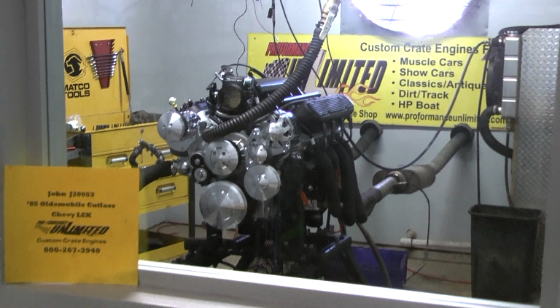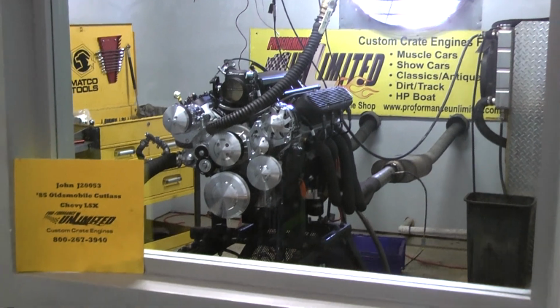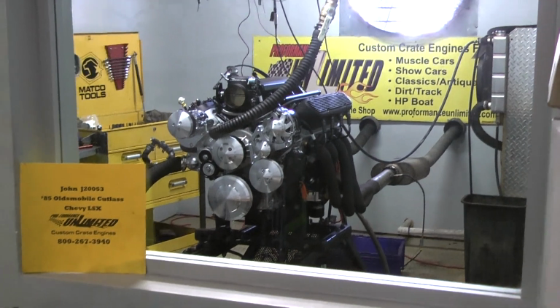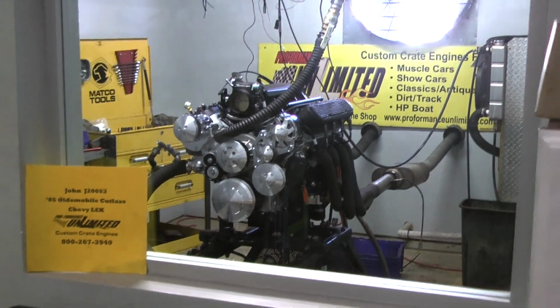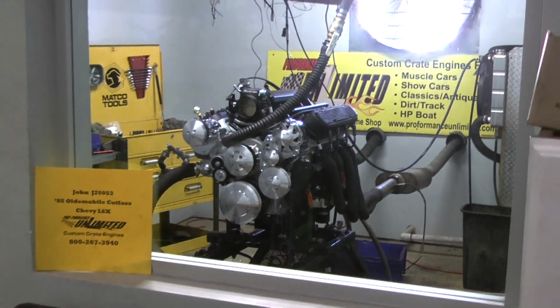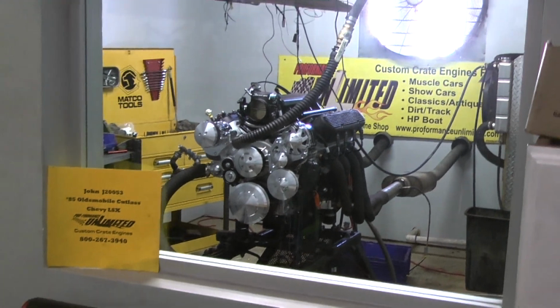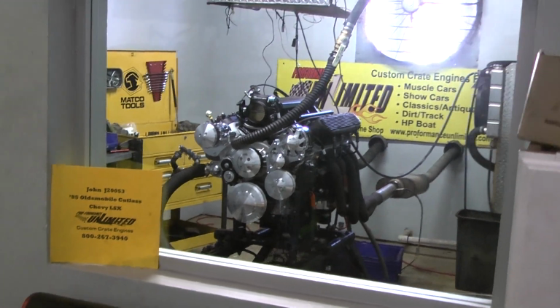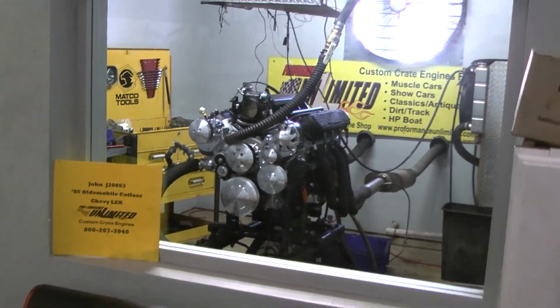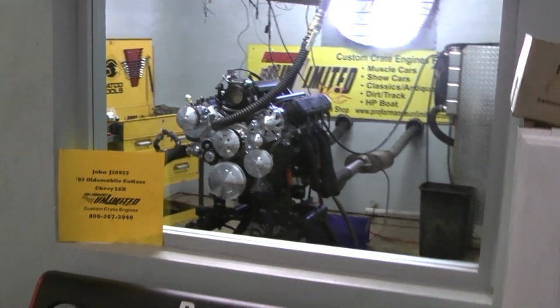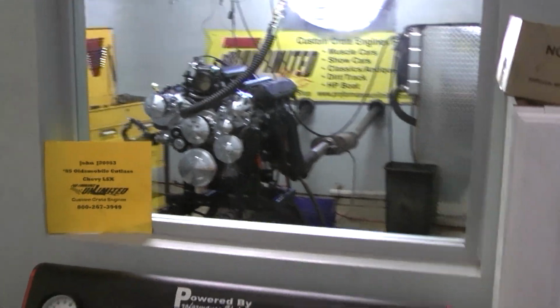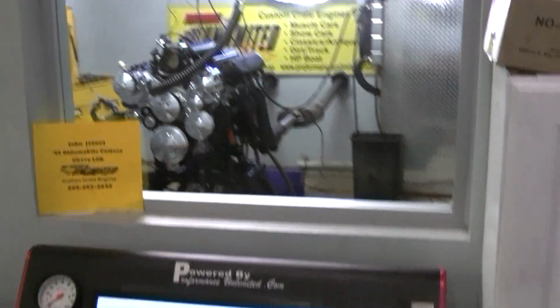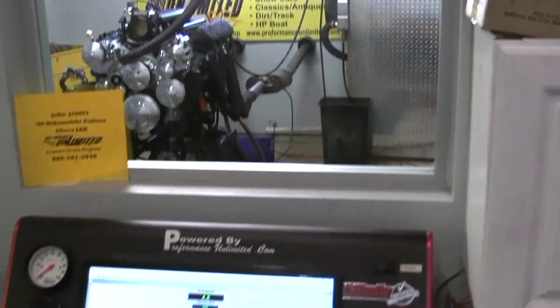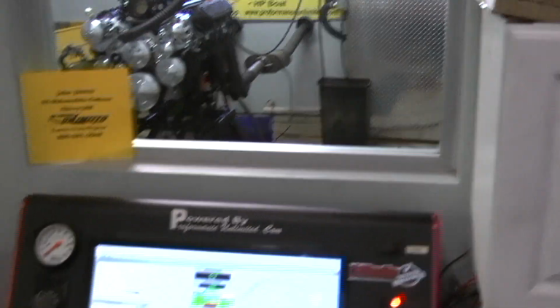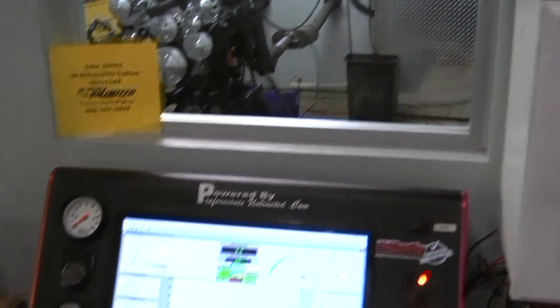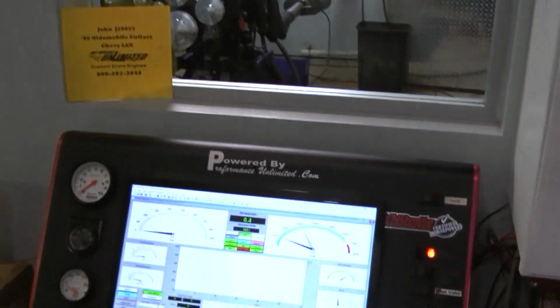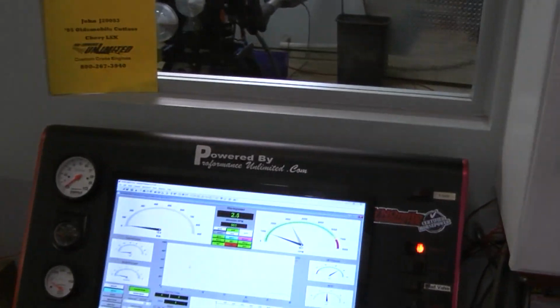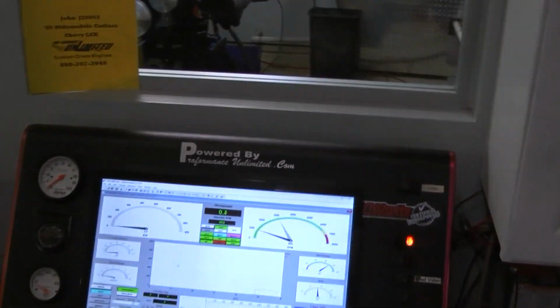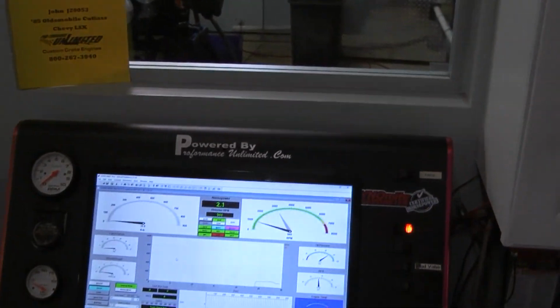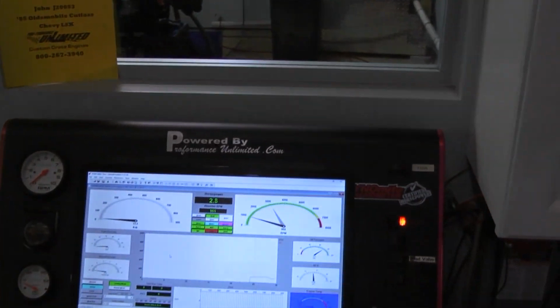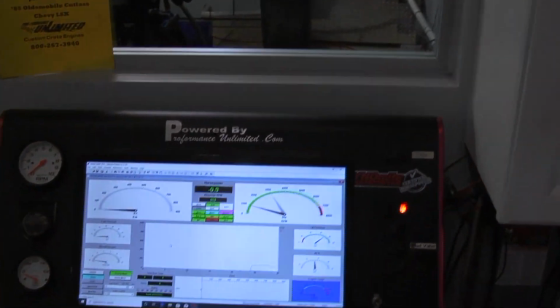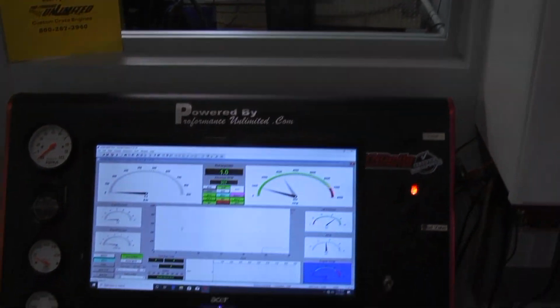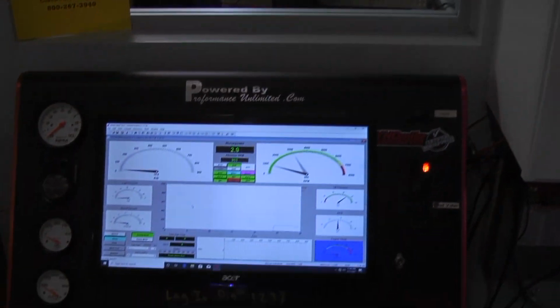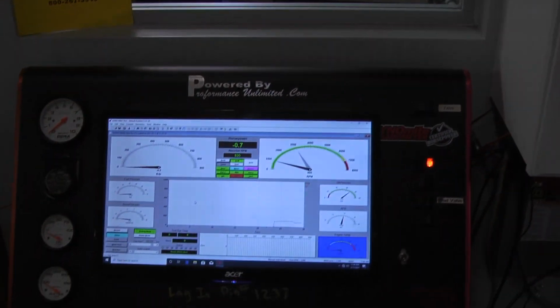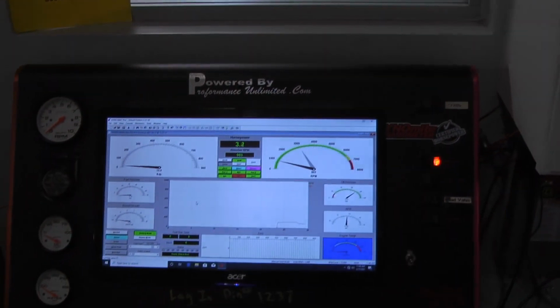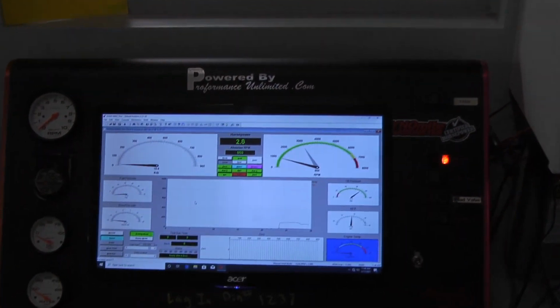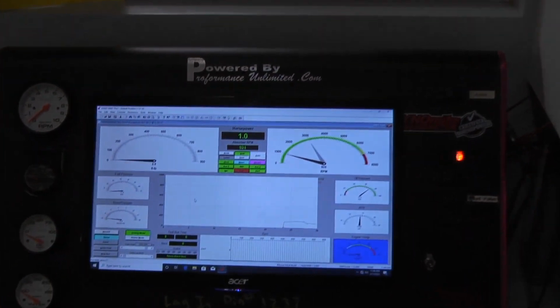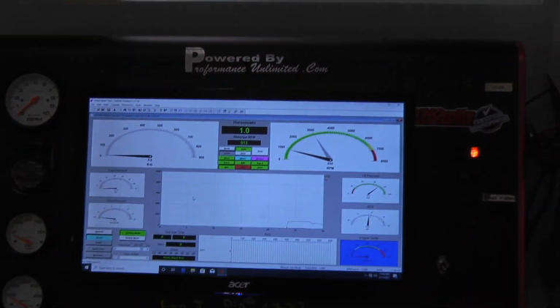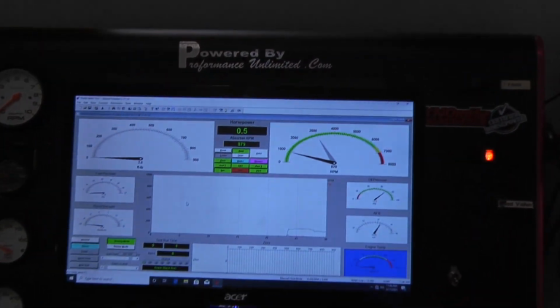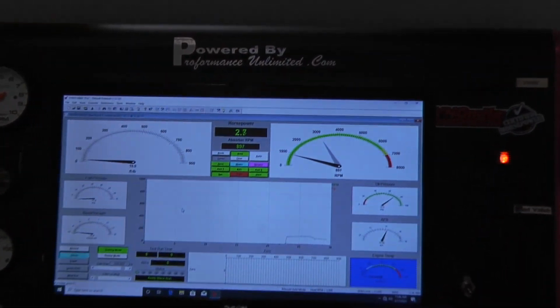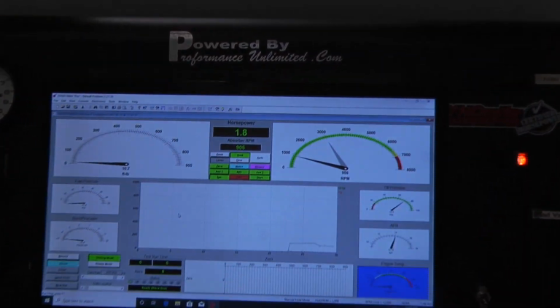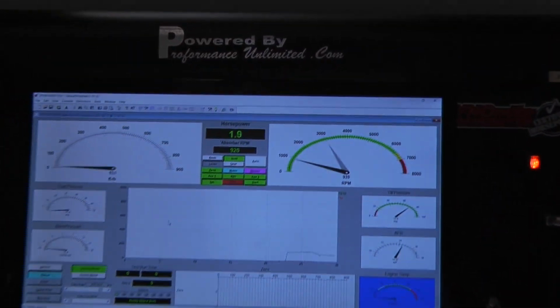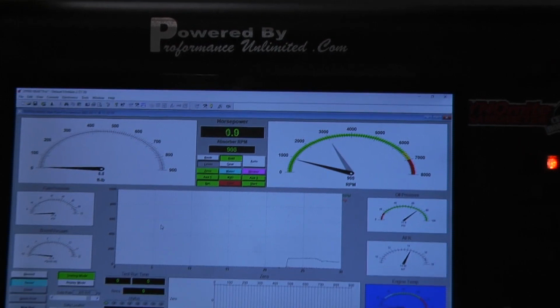Fire it up. Come back down a little. Power, good idle. That's good.